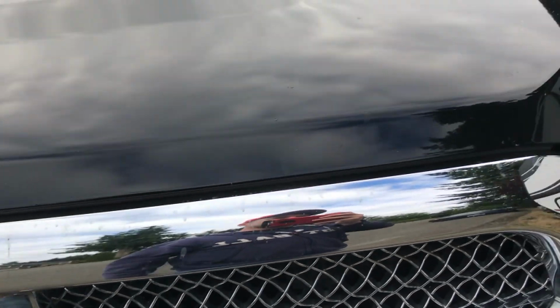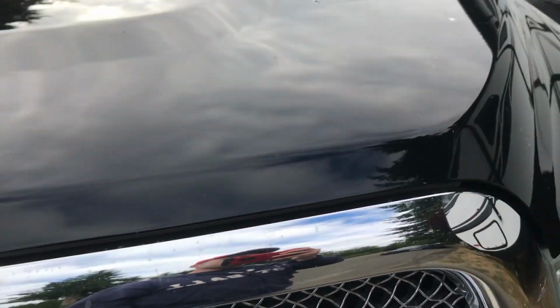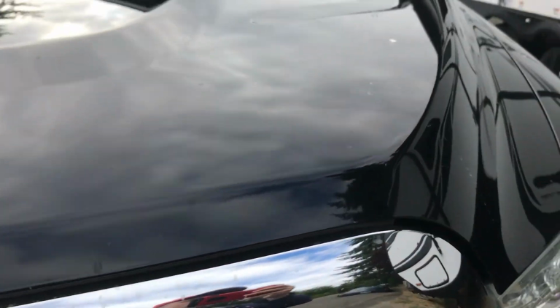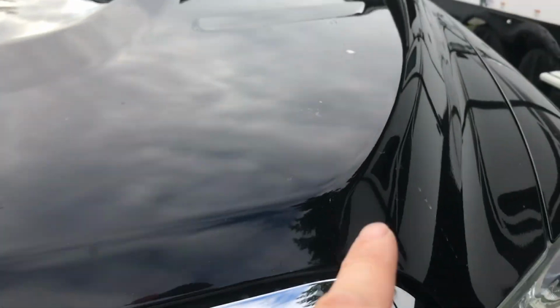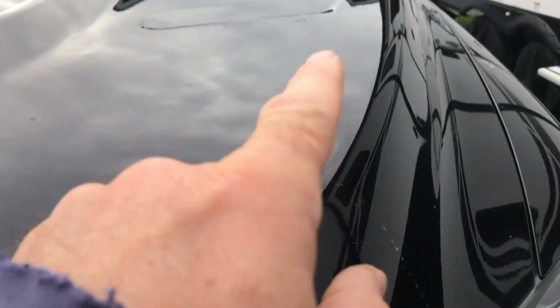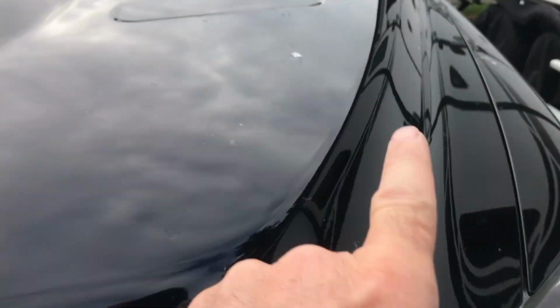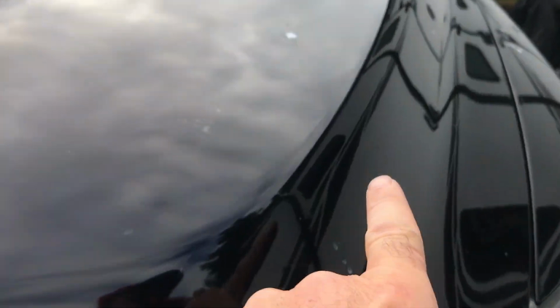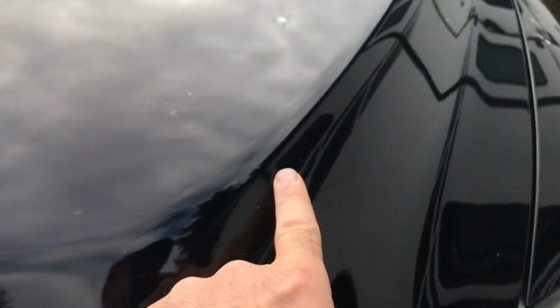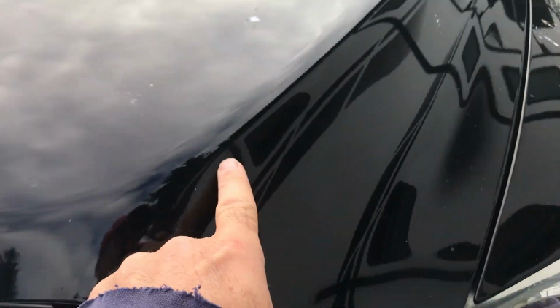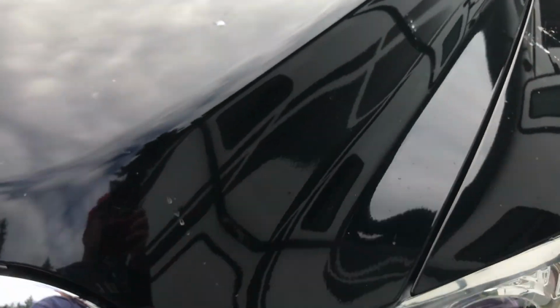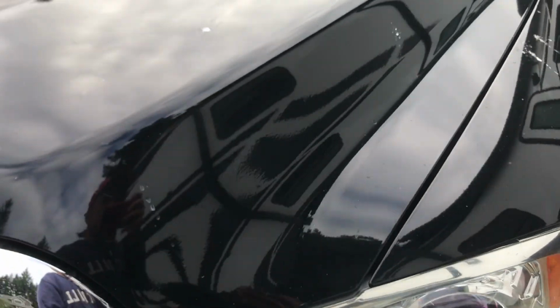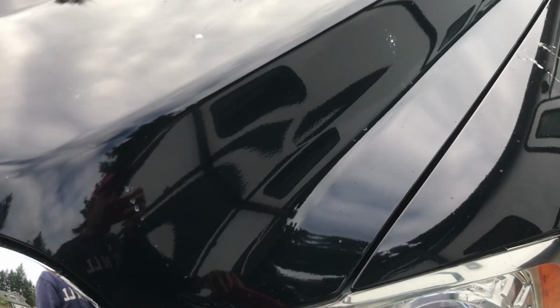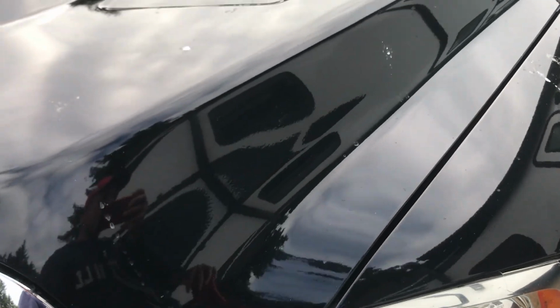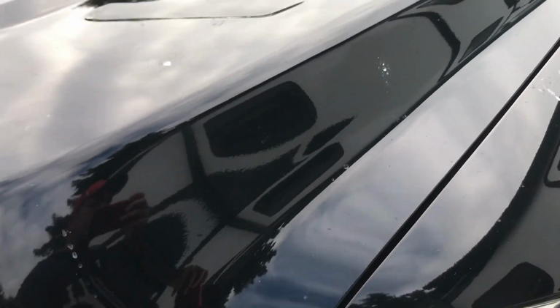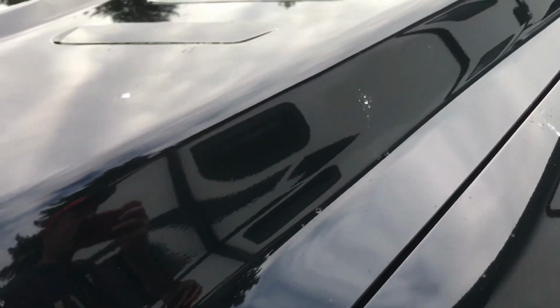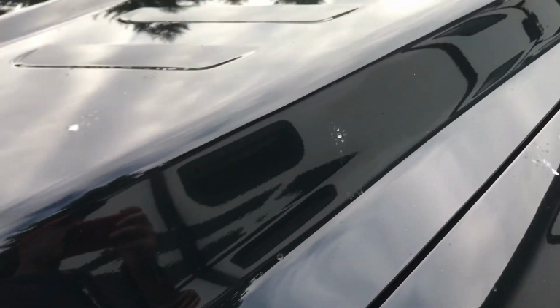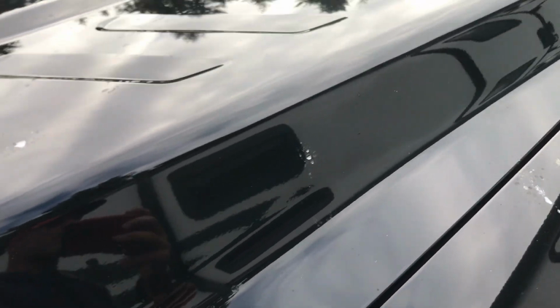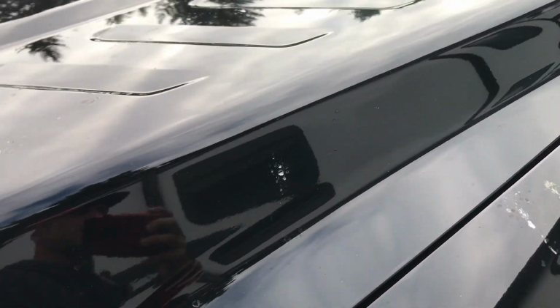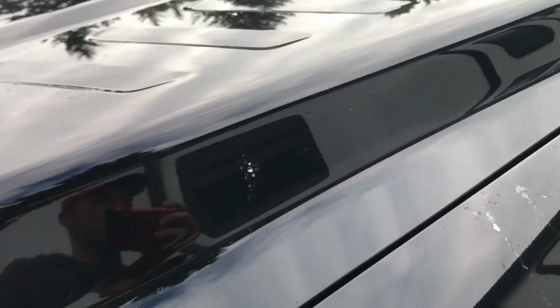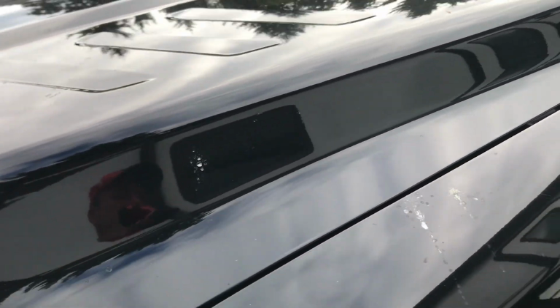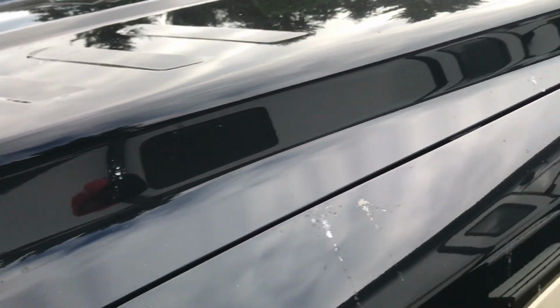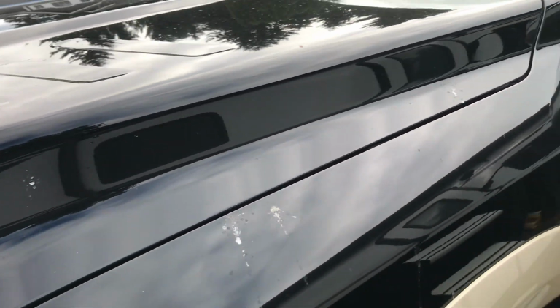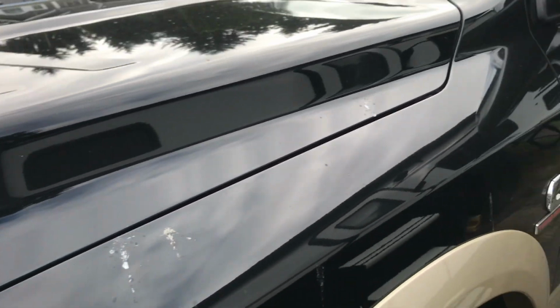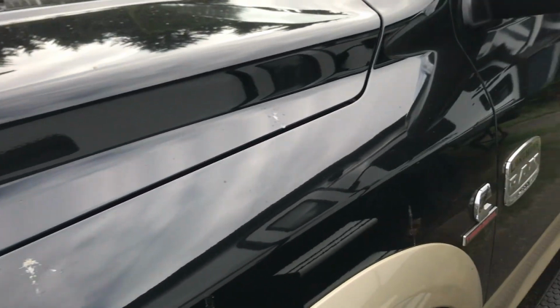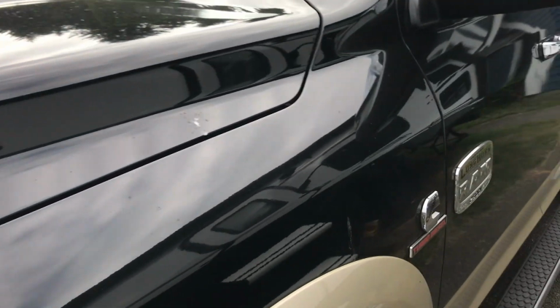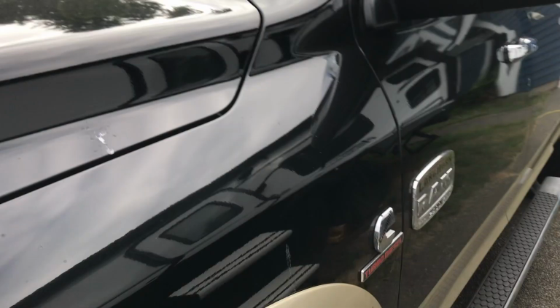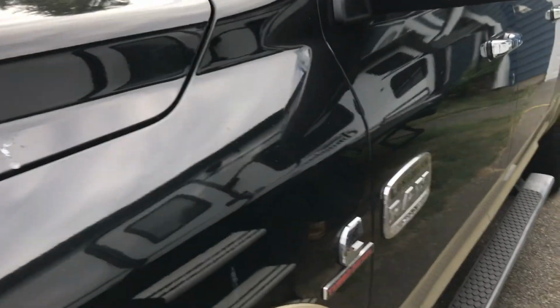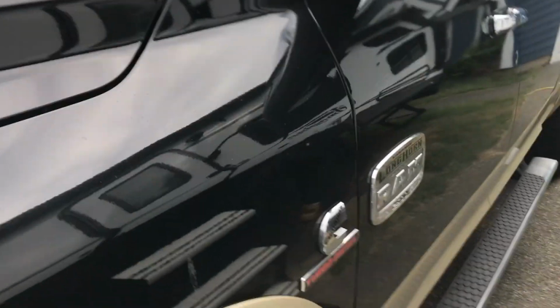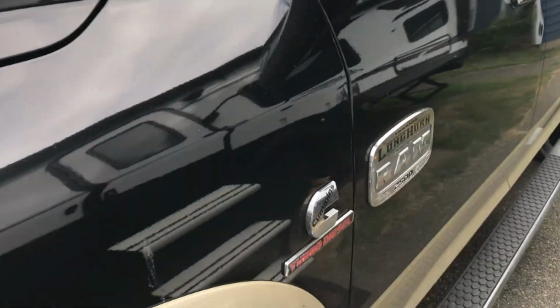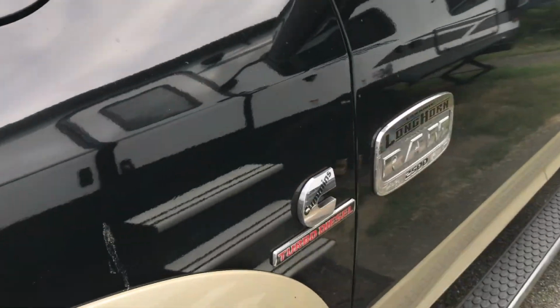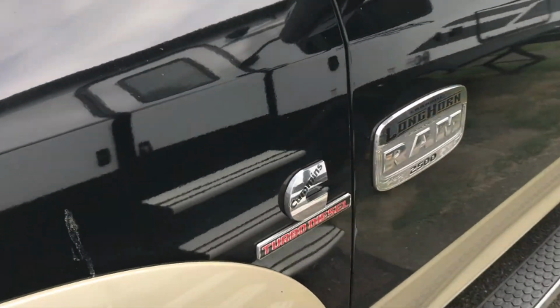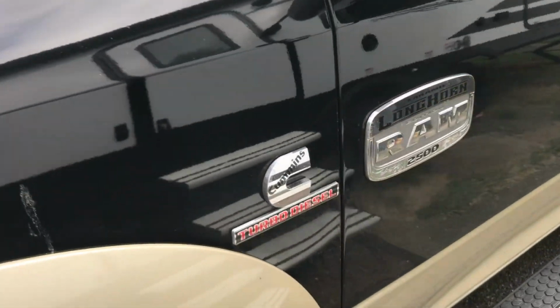And that's how you add windshield wiper fluid to your Ram. Hopefully this helps — thanks for watching, please like and subscribe.